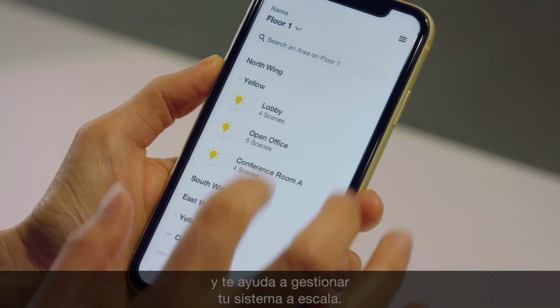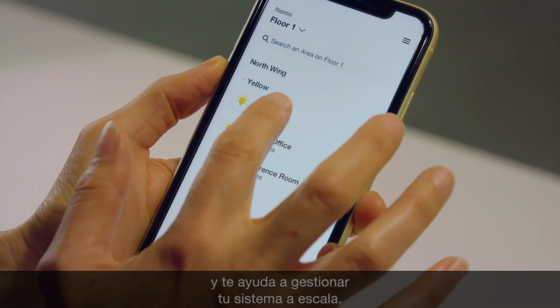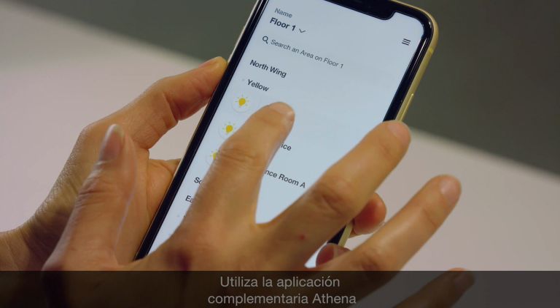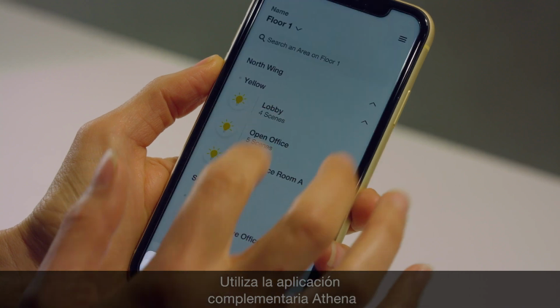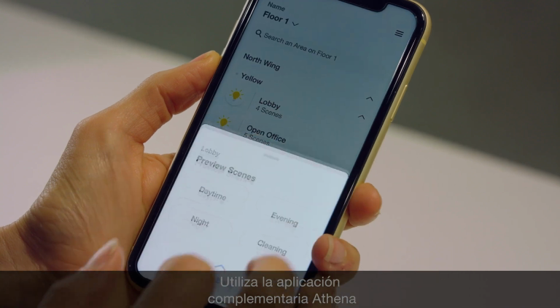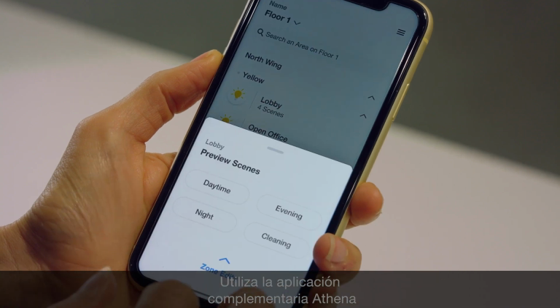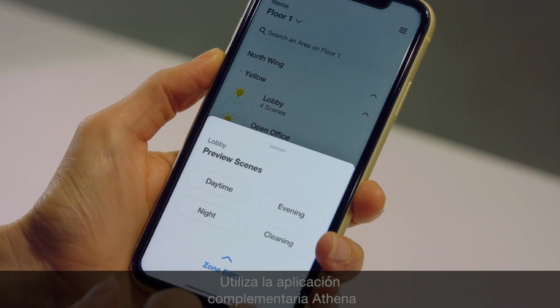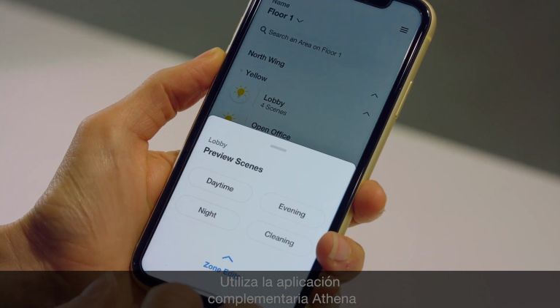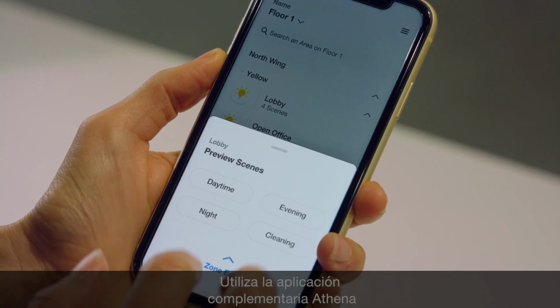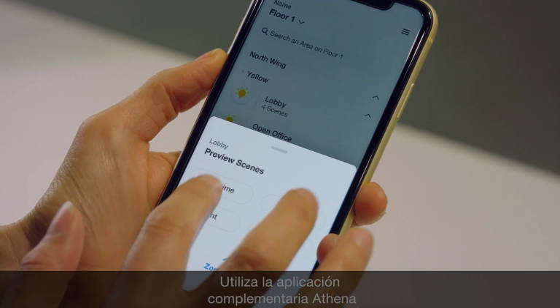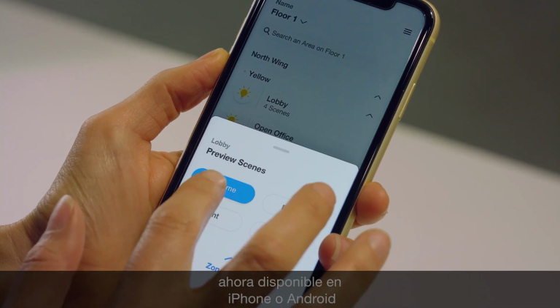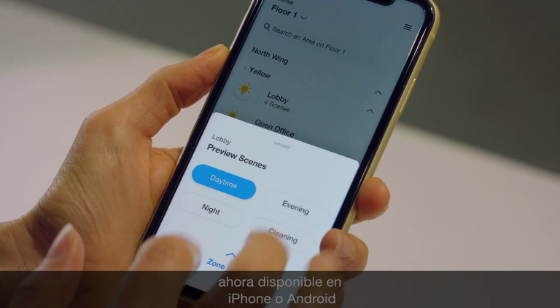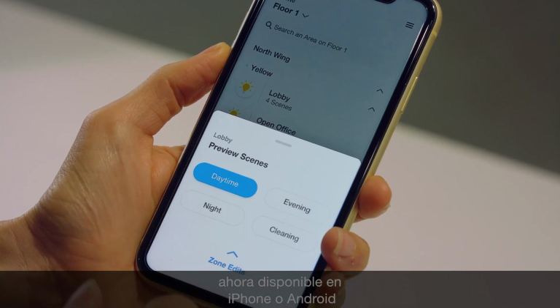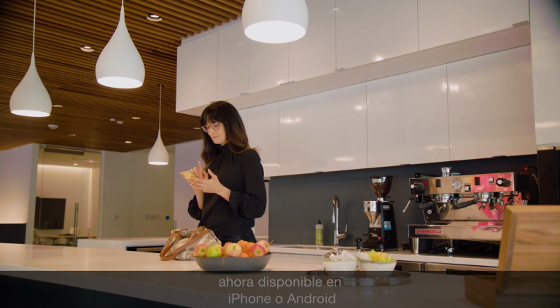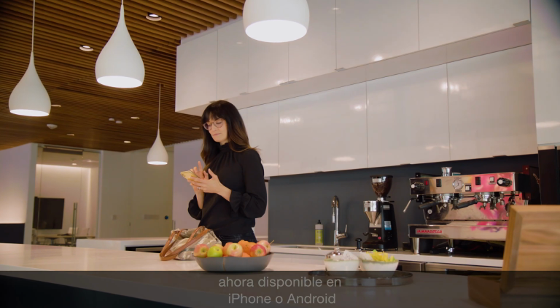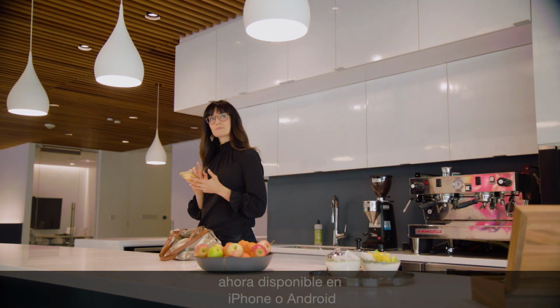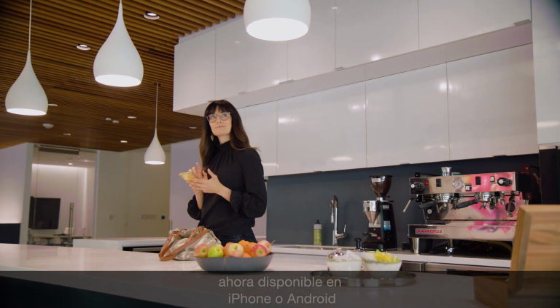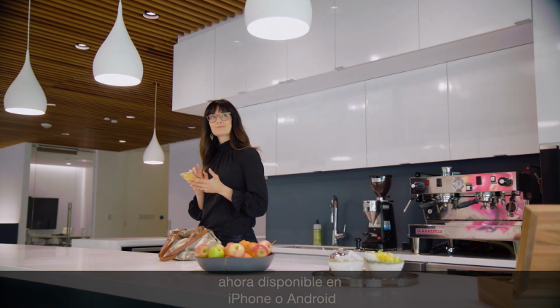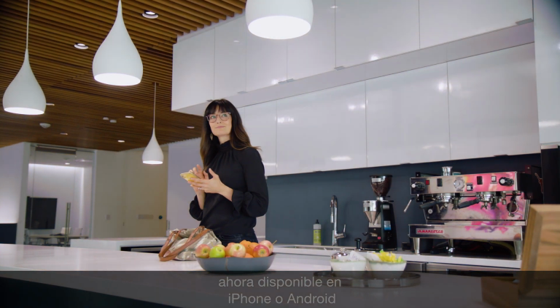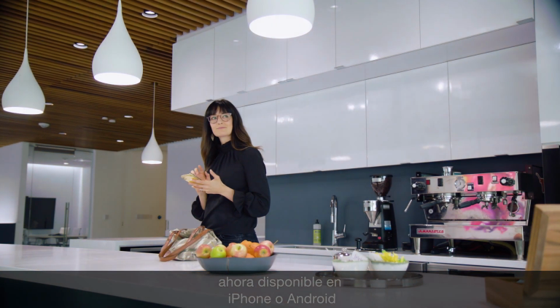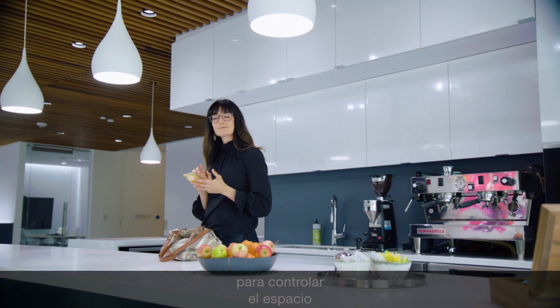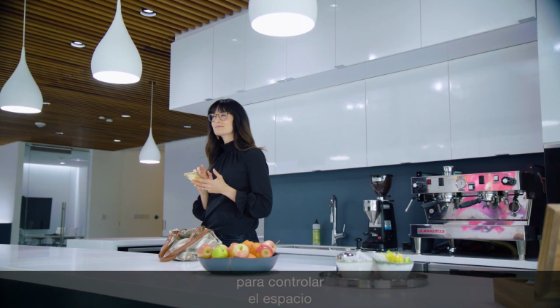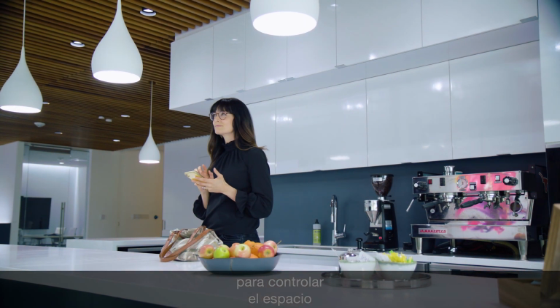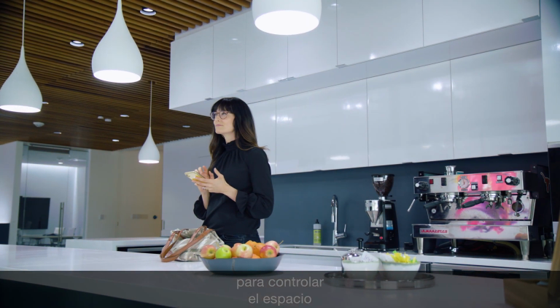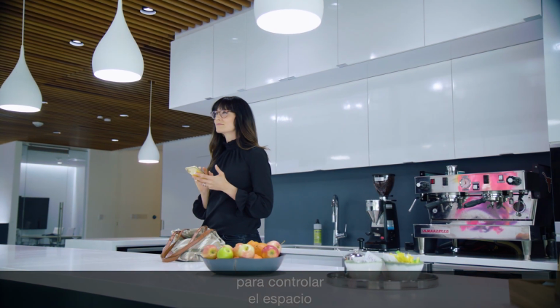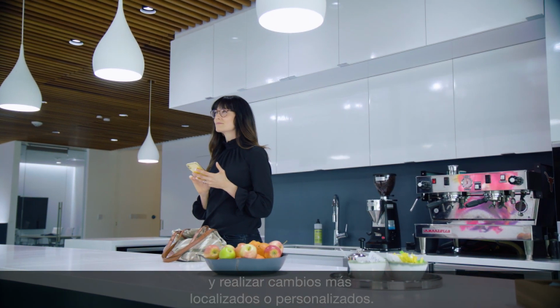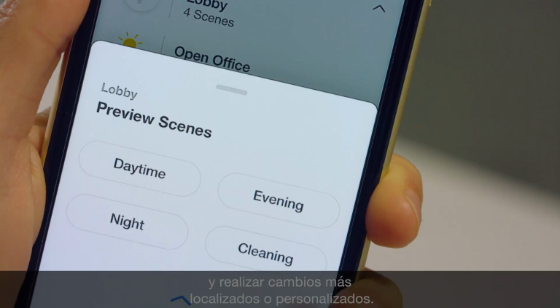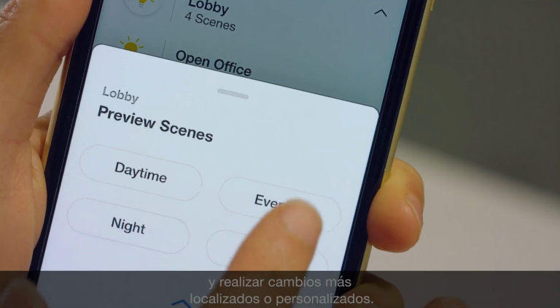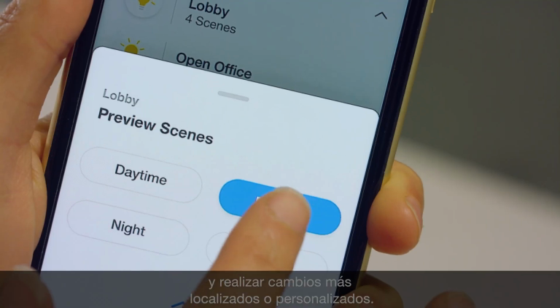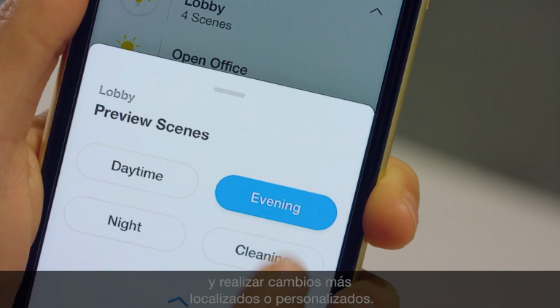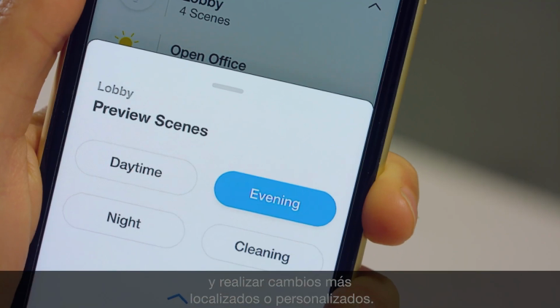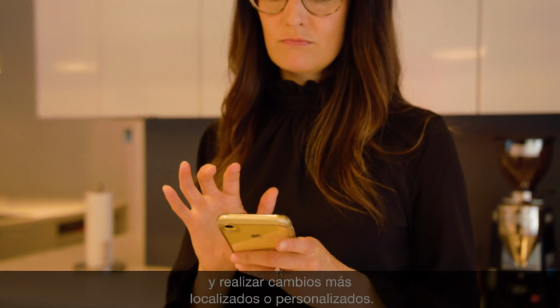The Athena Dashboard visualizes data and helps you manage your system at scale. Use the complimentary Athena app — now on iPhone or Android — to control the space and make more localized or personalized changes.